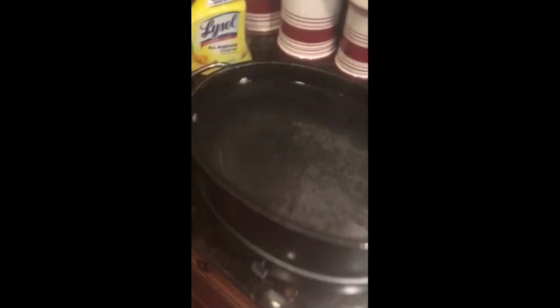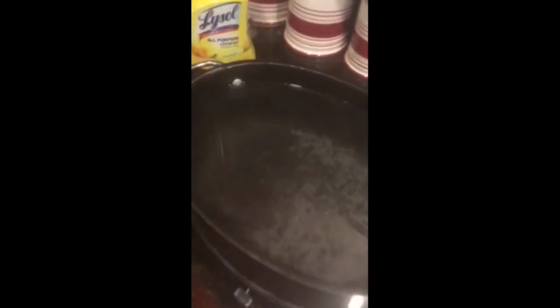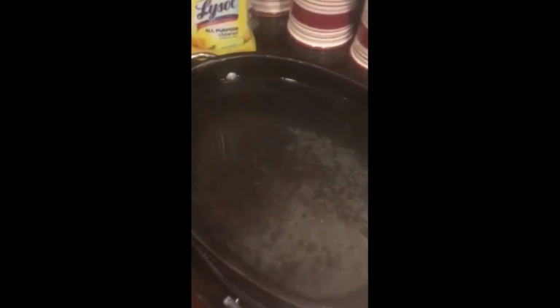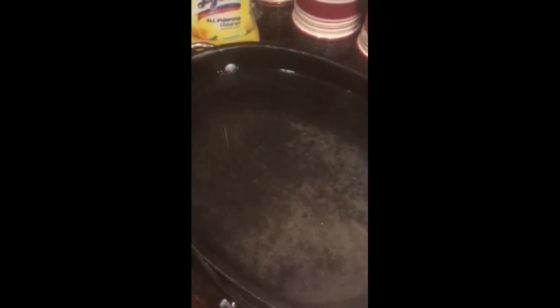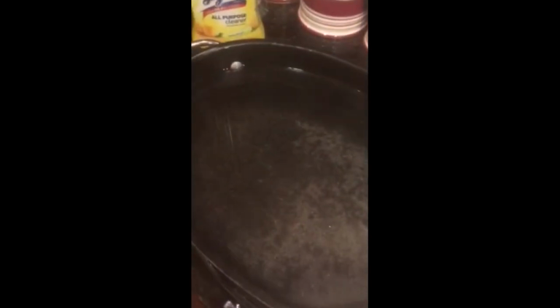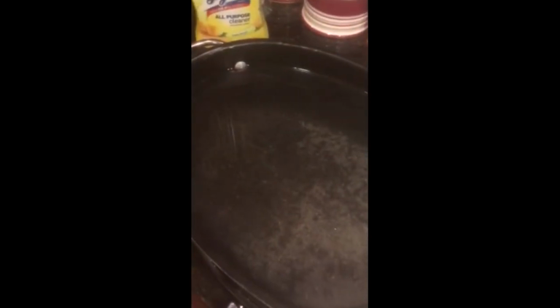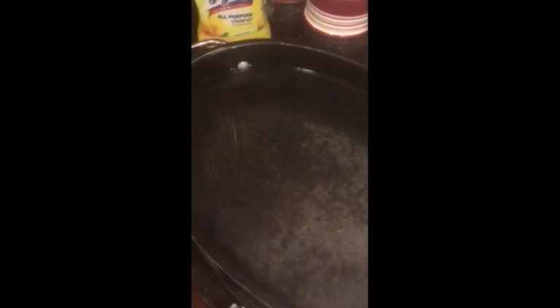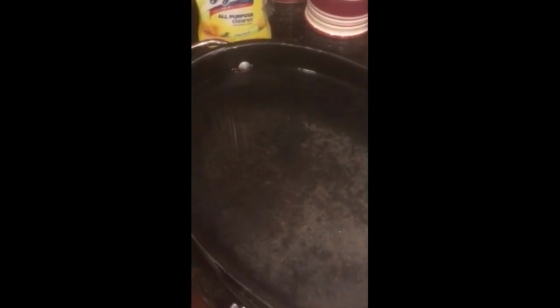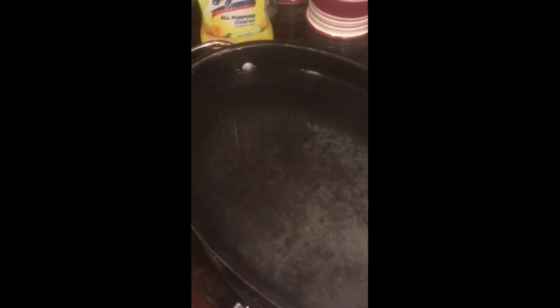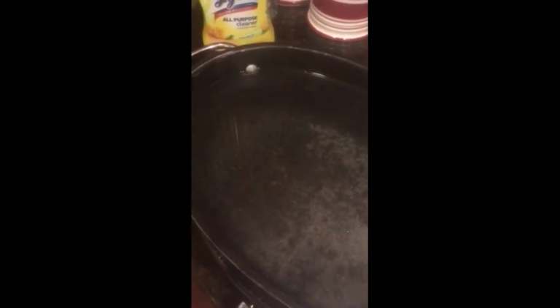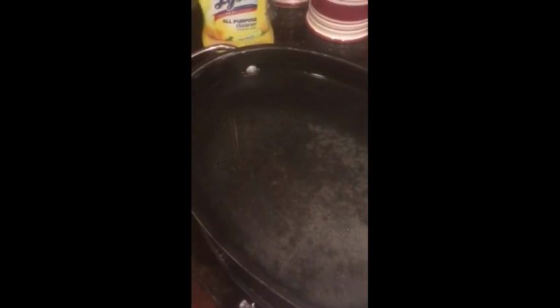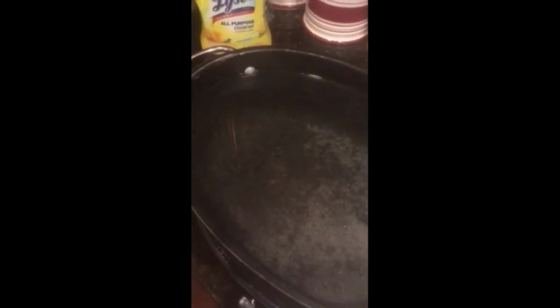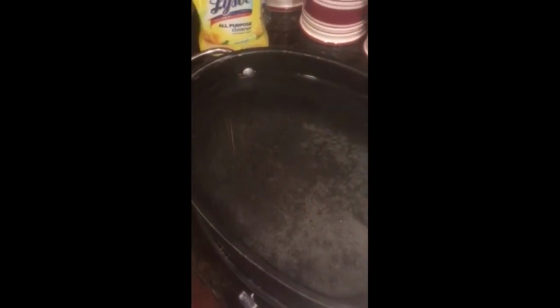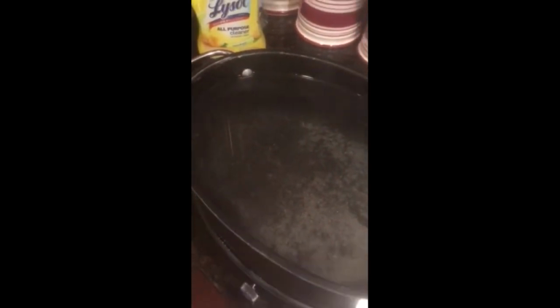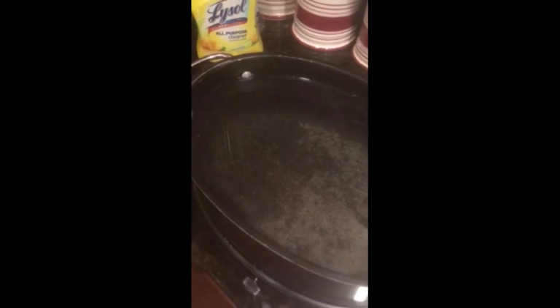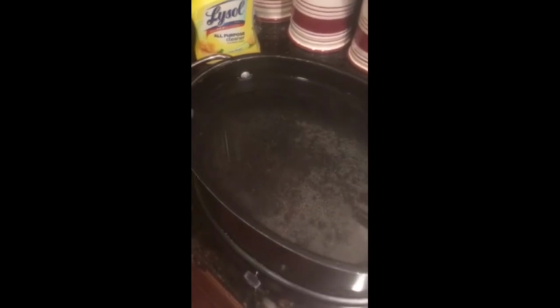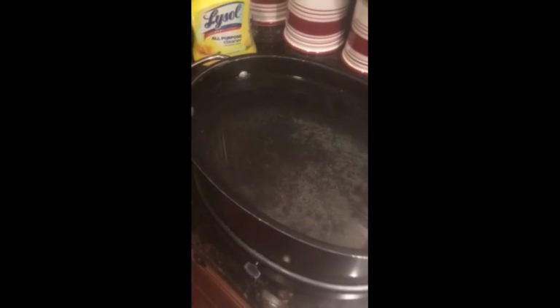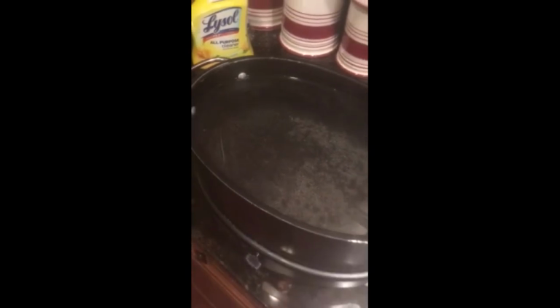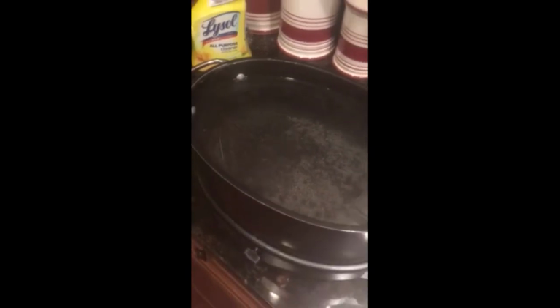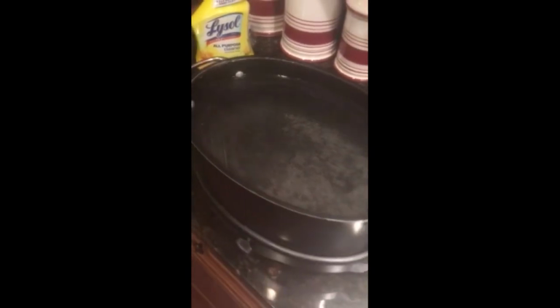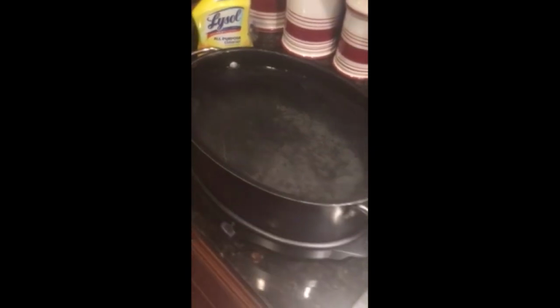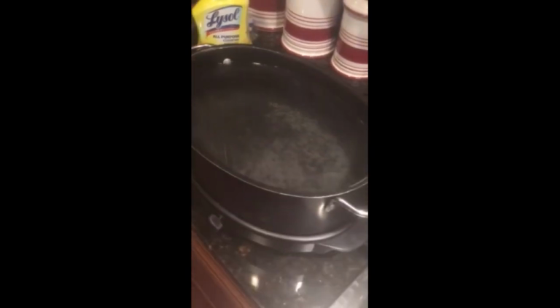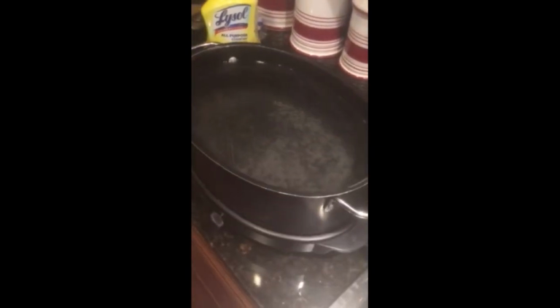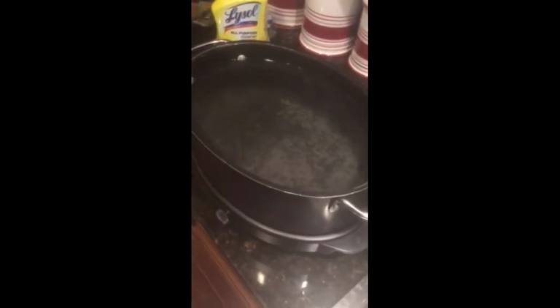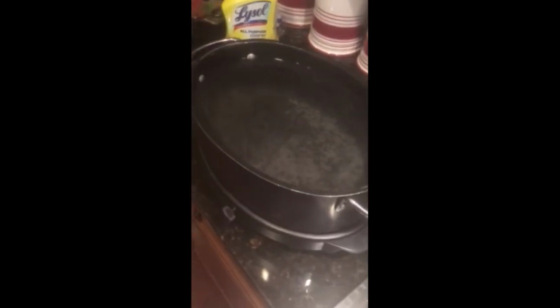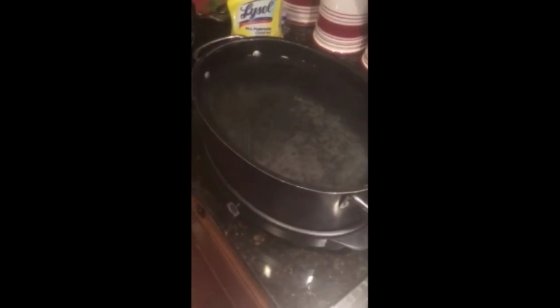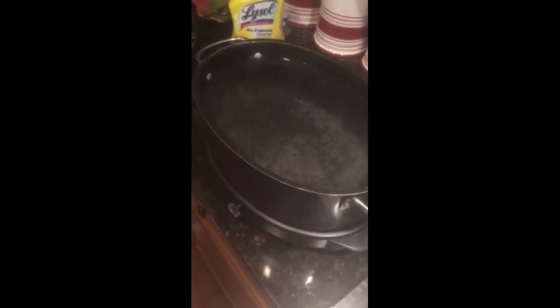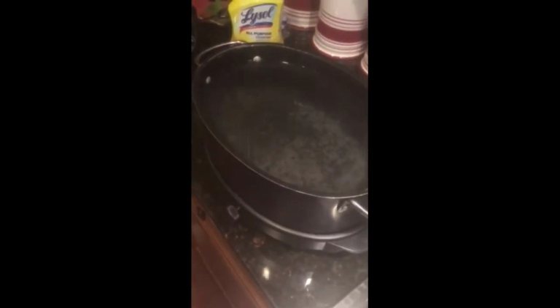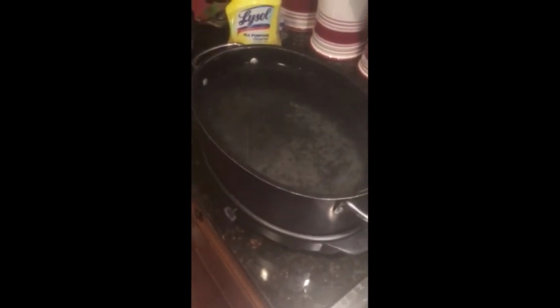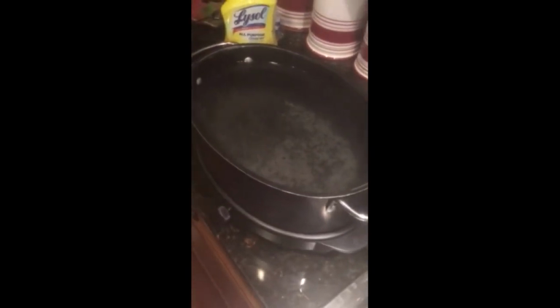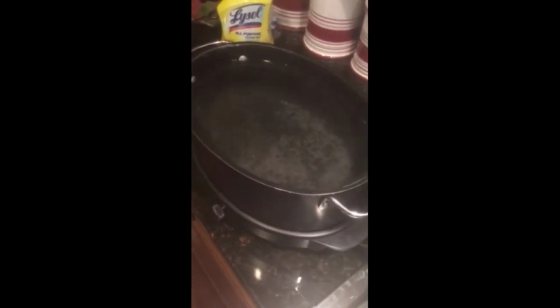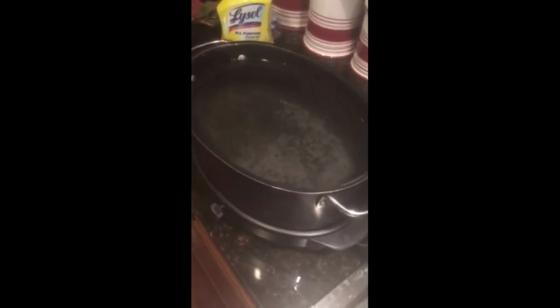There's this sediment that keeps forming in there, but I think I can just filter that out with a coffee filter.